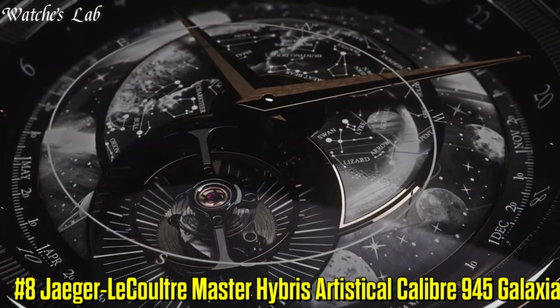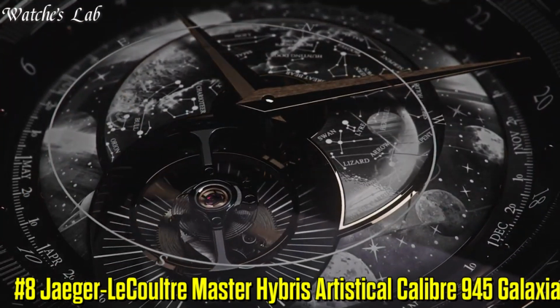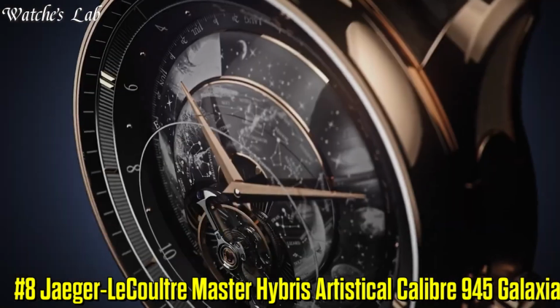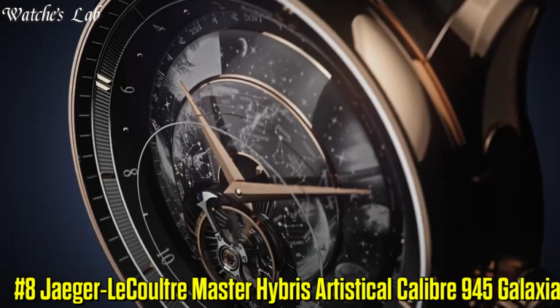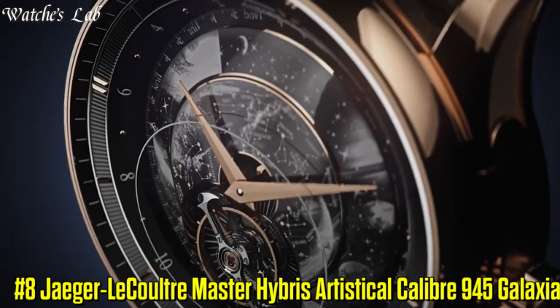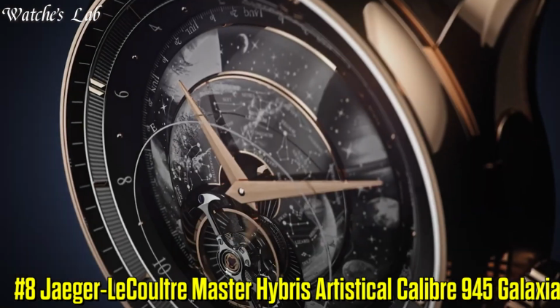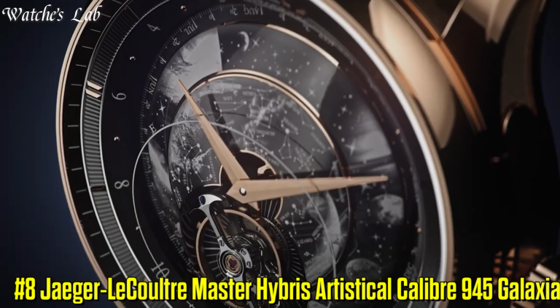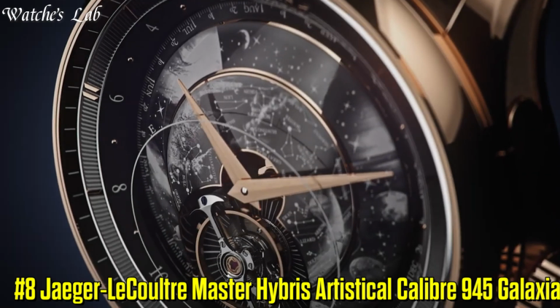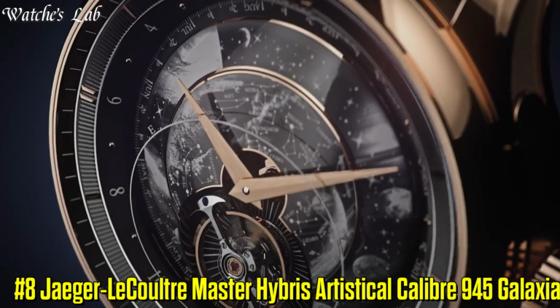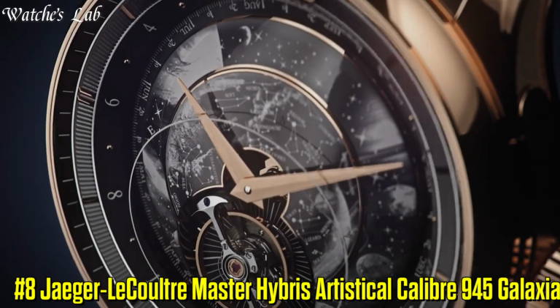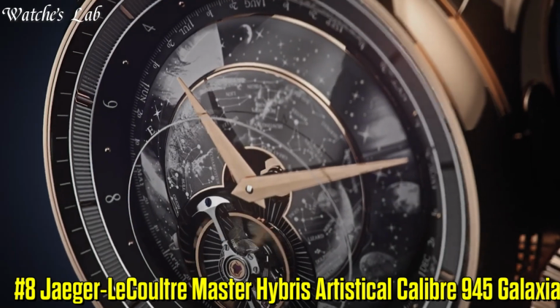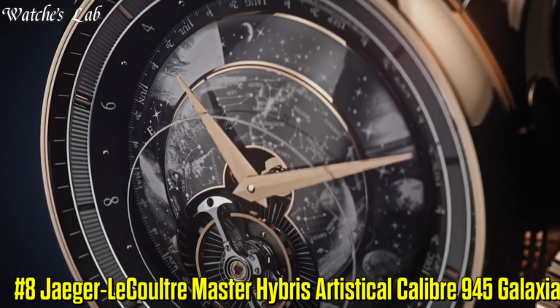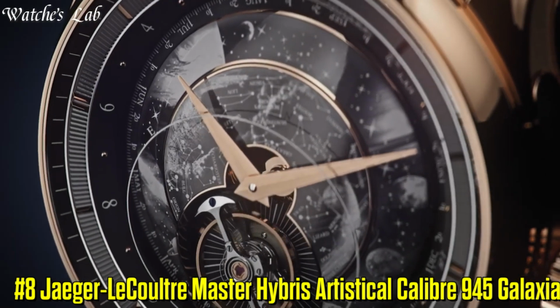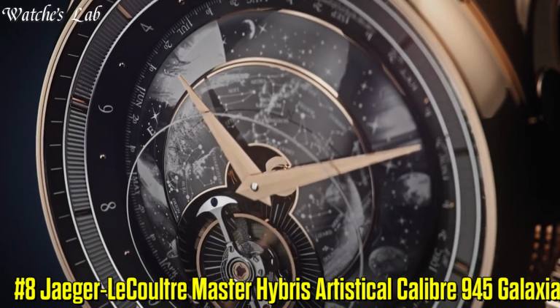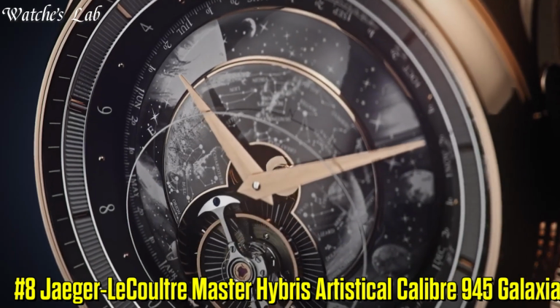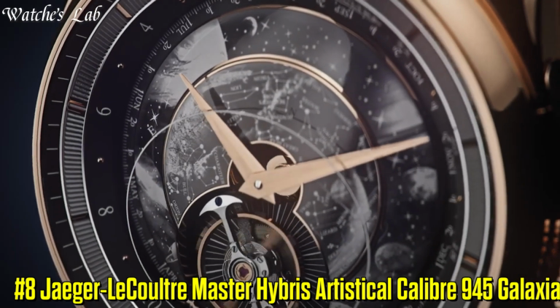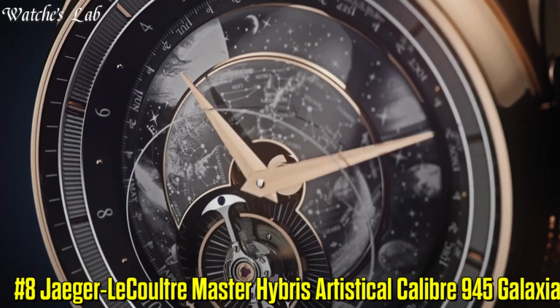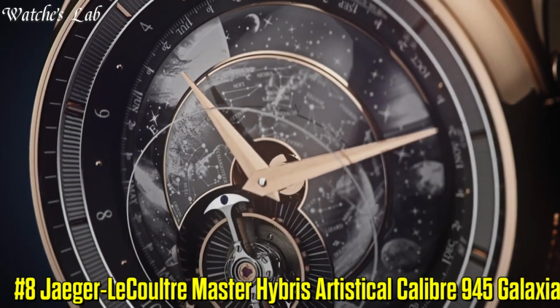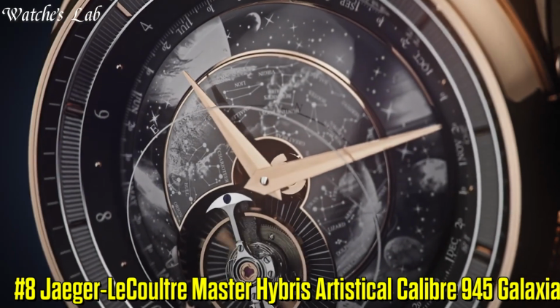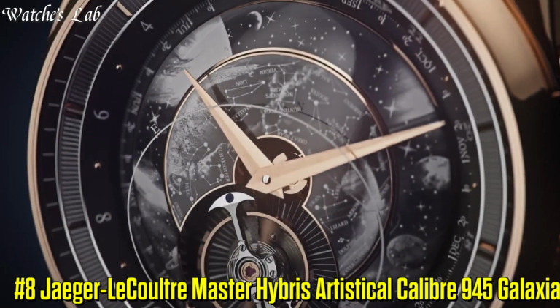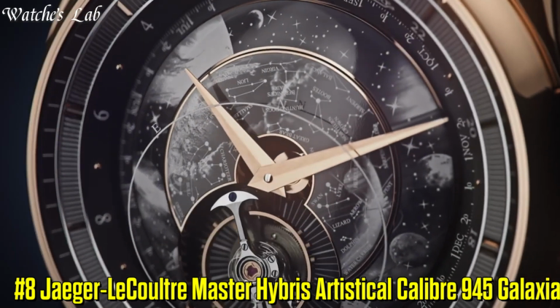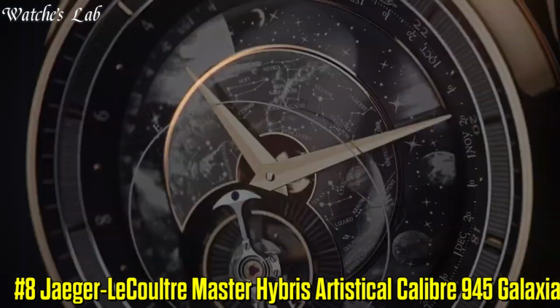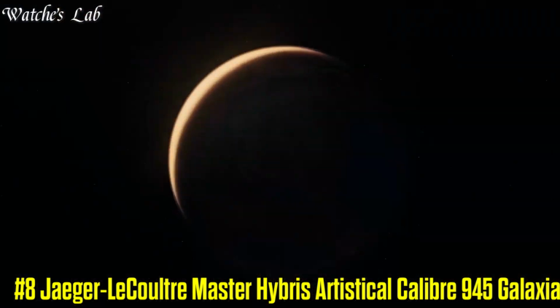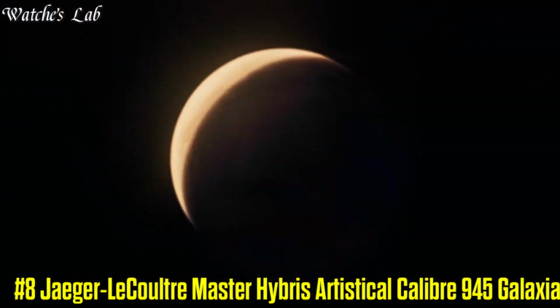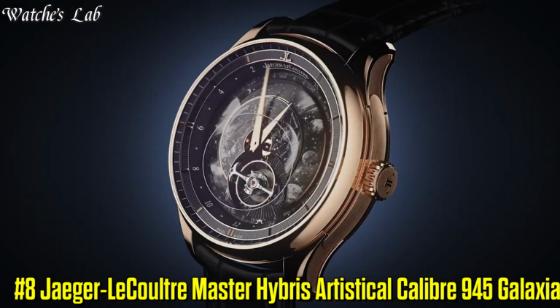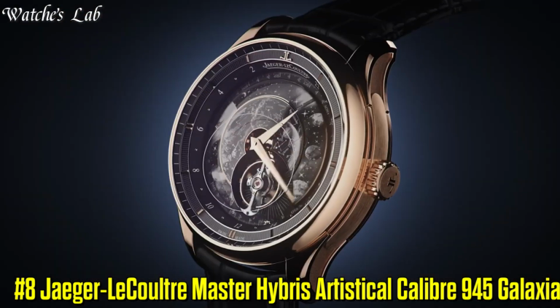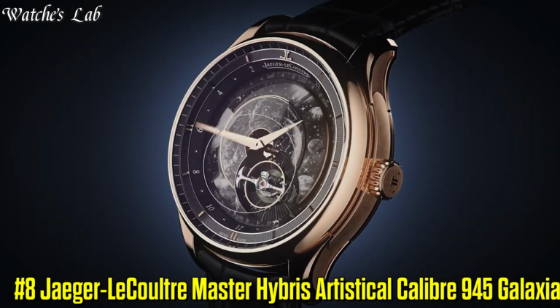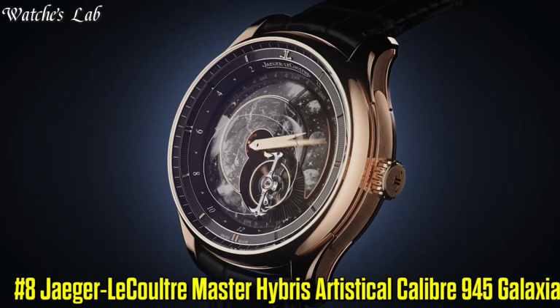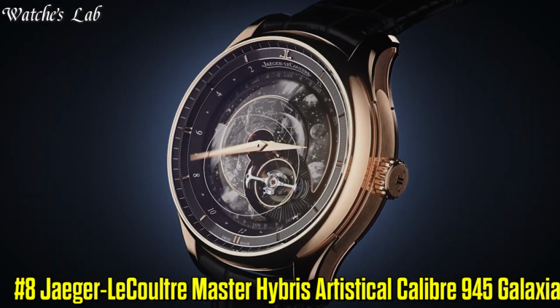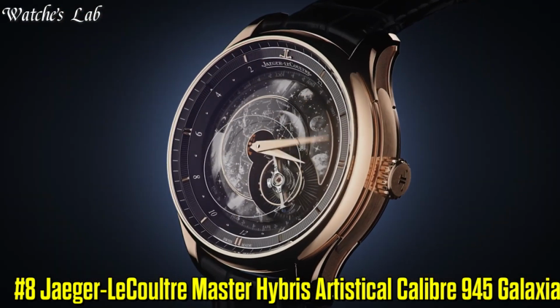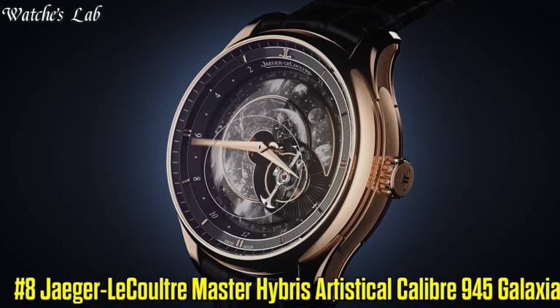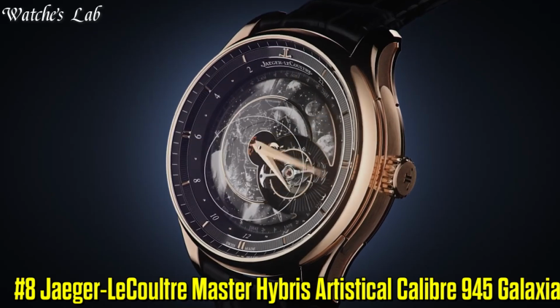Number 8: Jaeger-LeCoultre Master Hybris Artistical Caliber 945 Galaxia. Case 45mm.